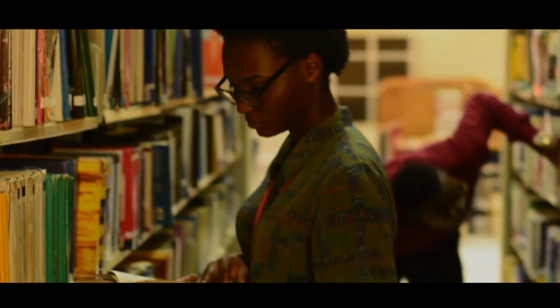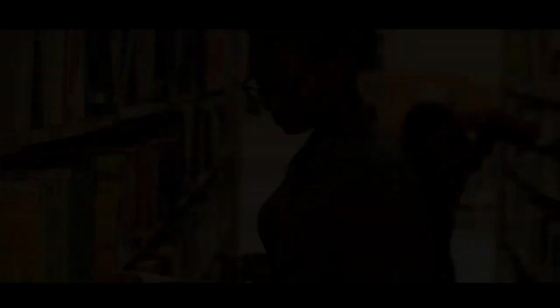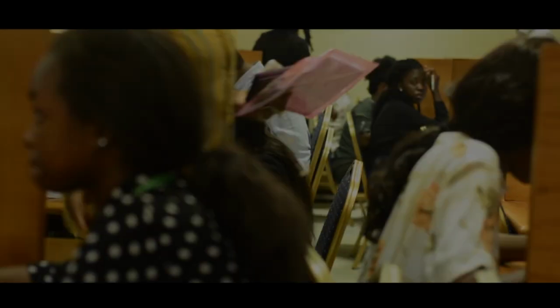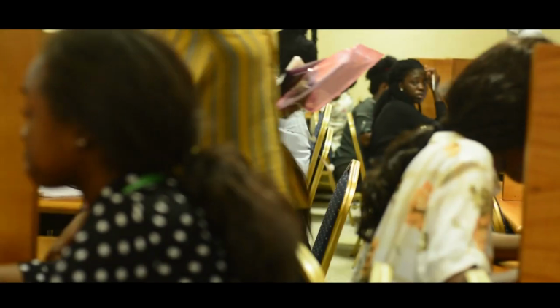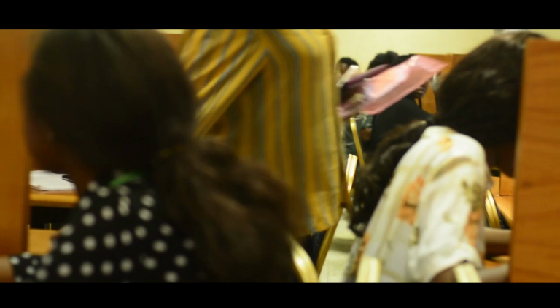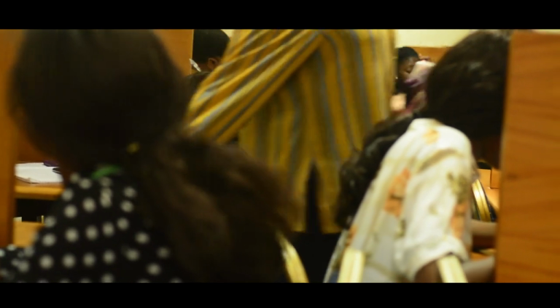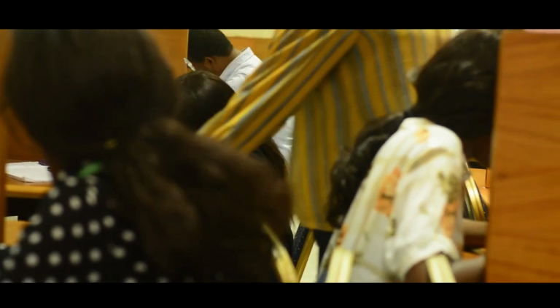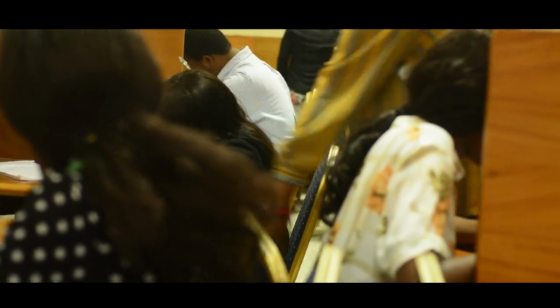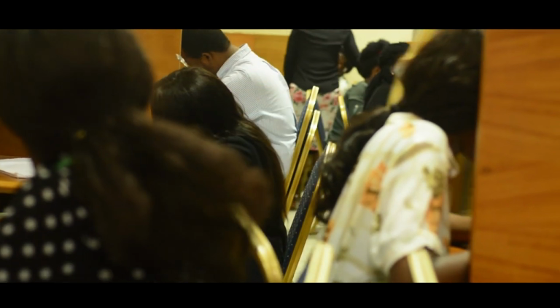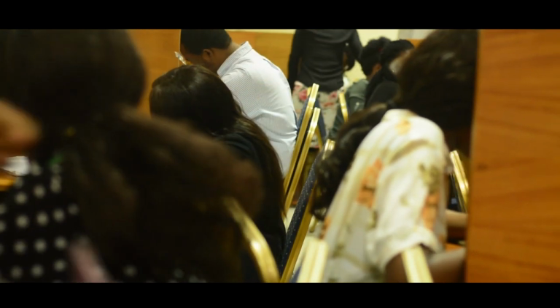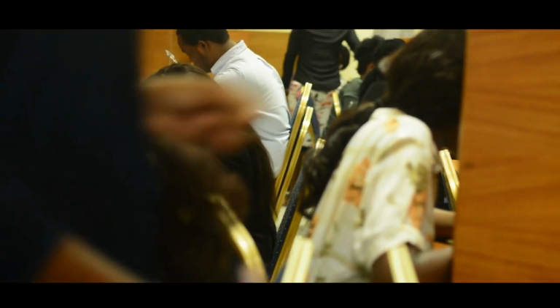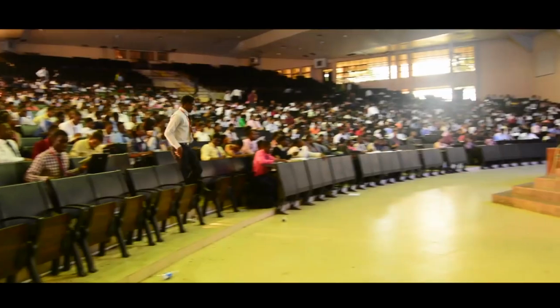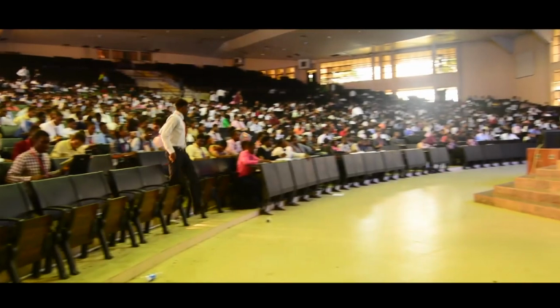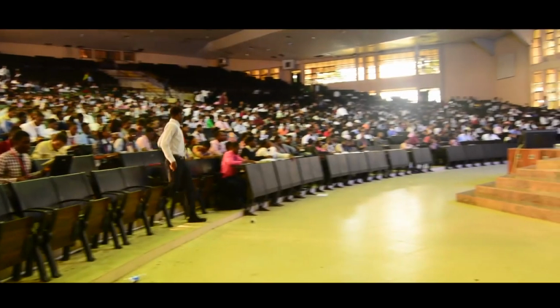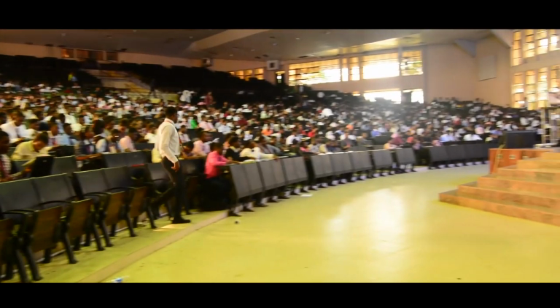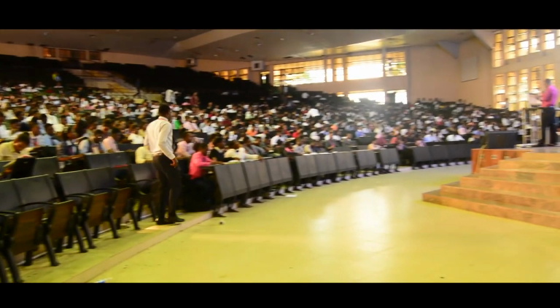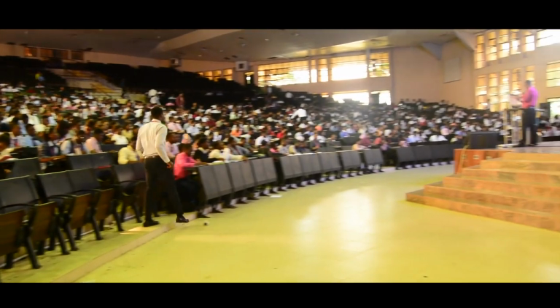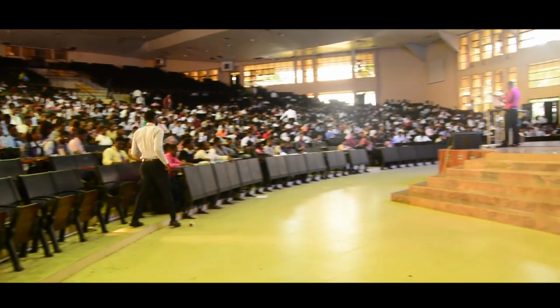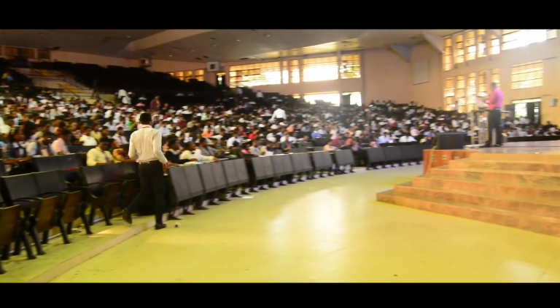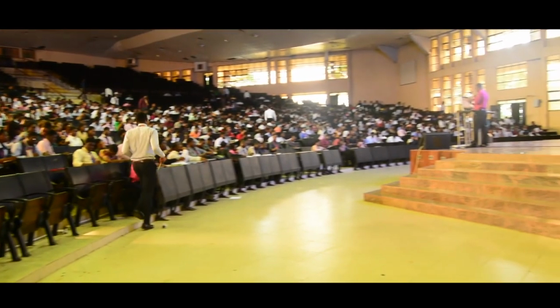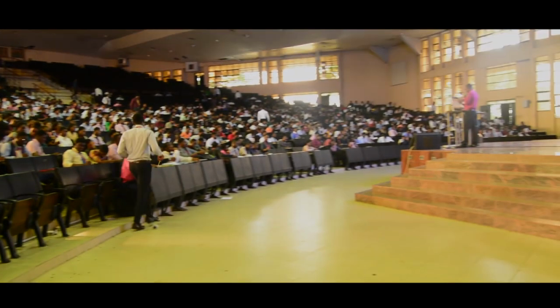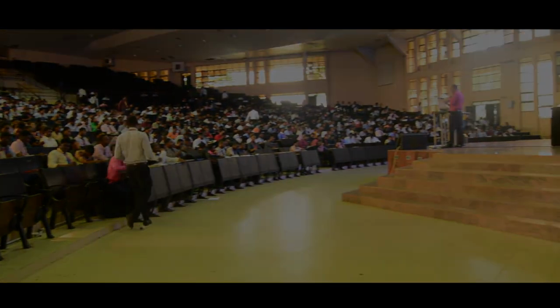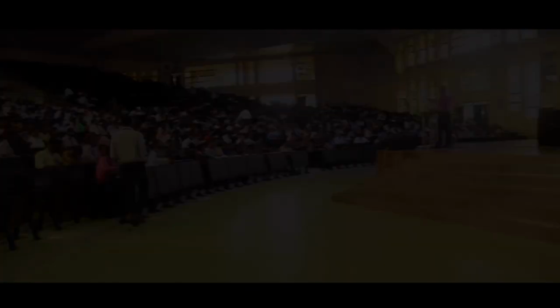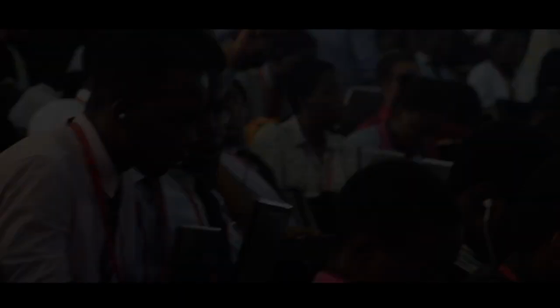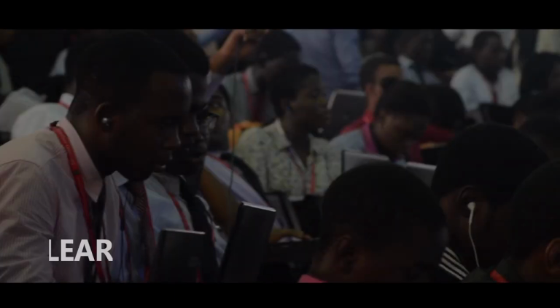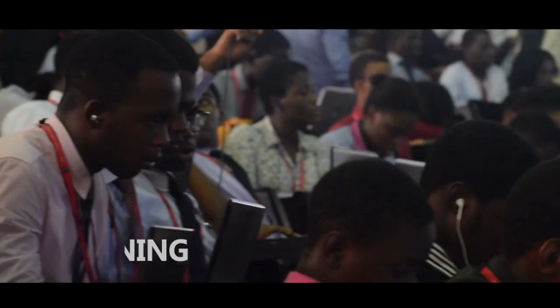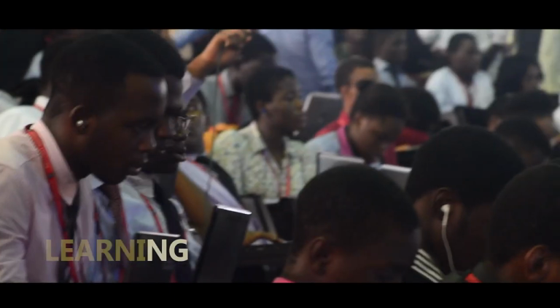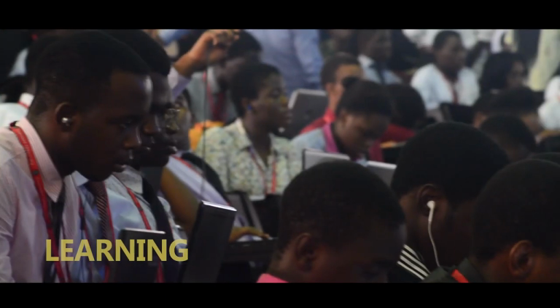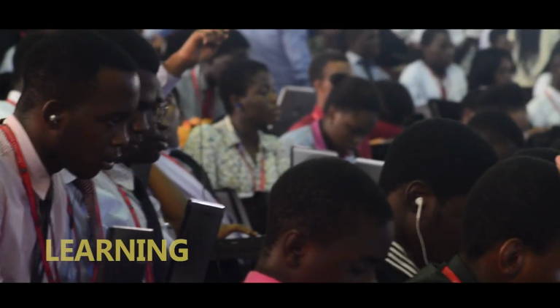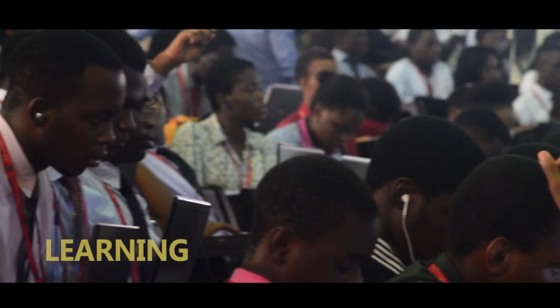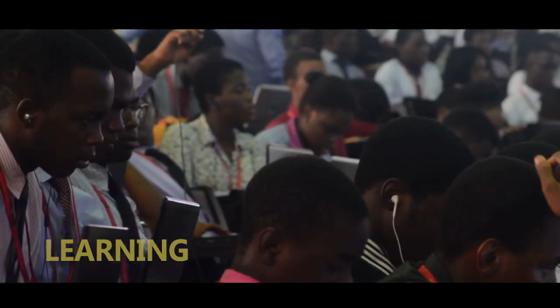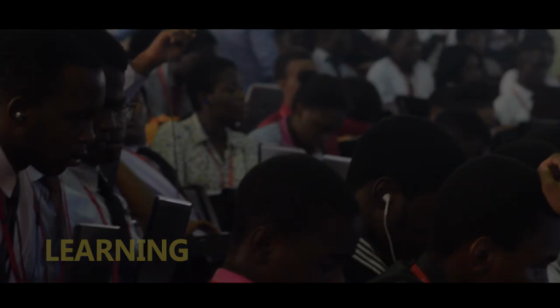We also have the lecture theatres. We have Lecture Theatre 1 and 2, and they have a capacity of over 2,000.